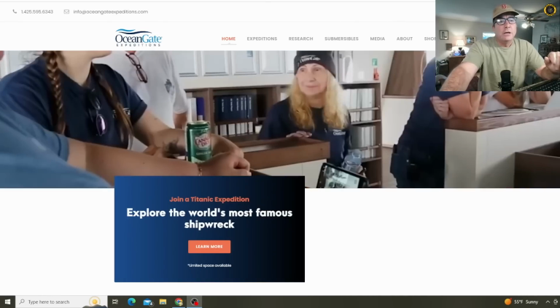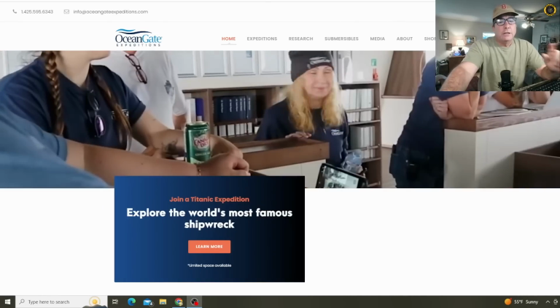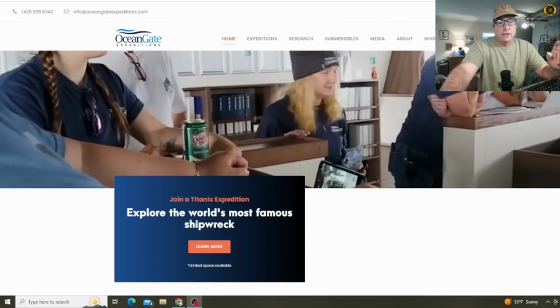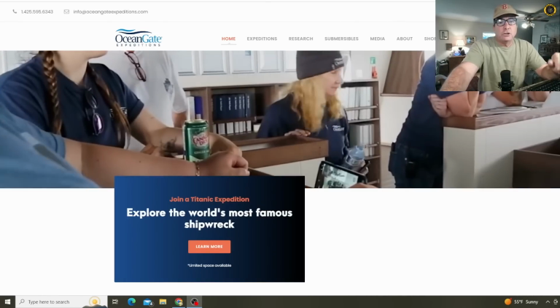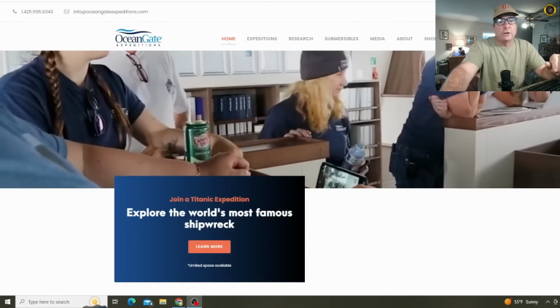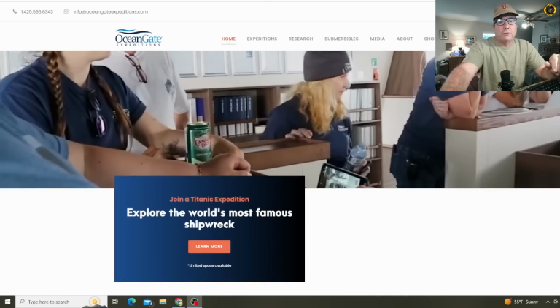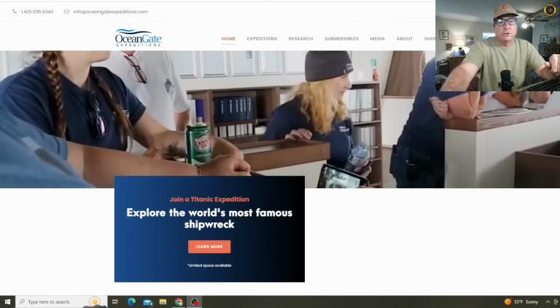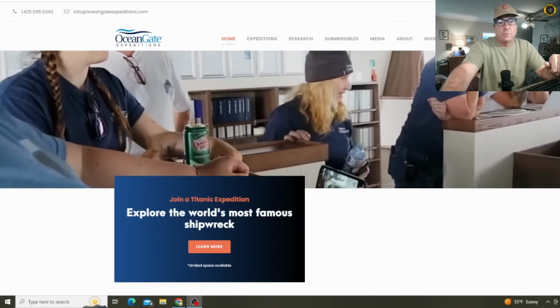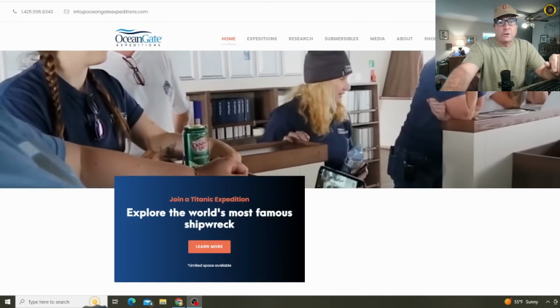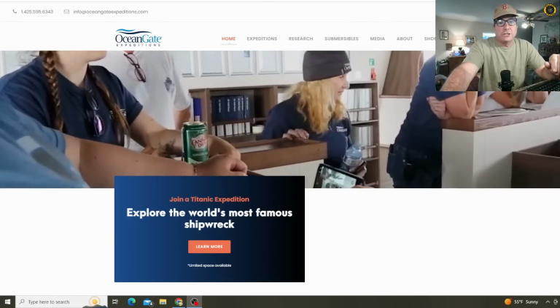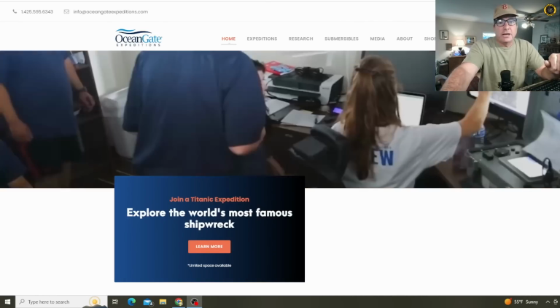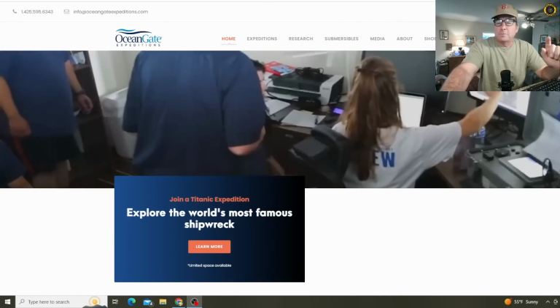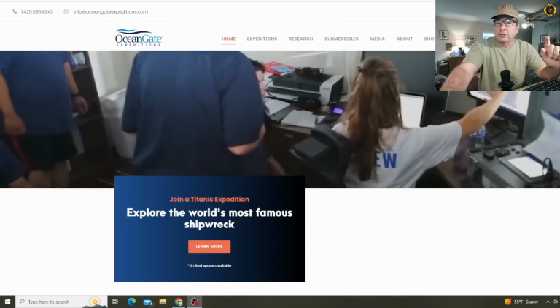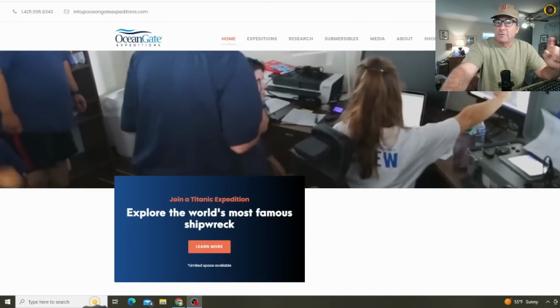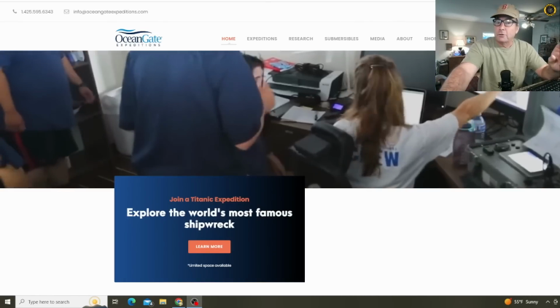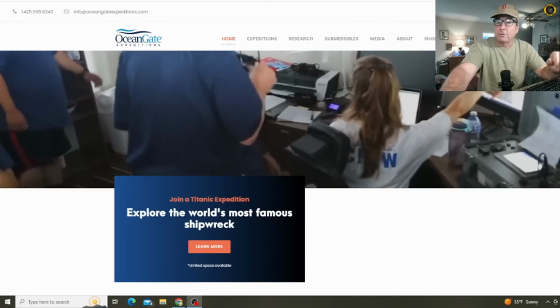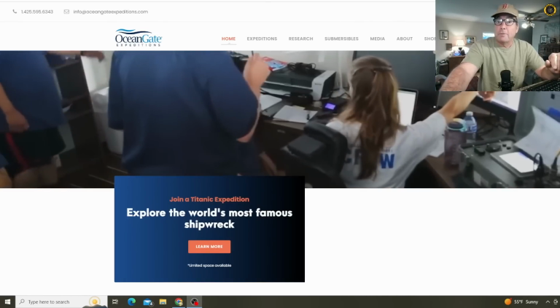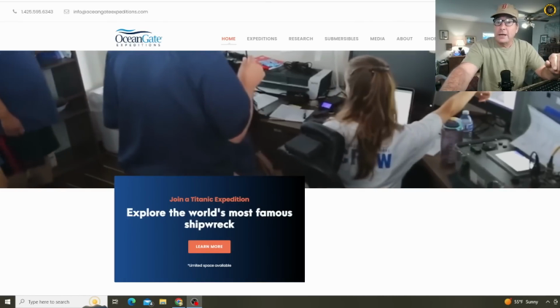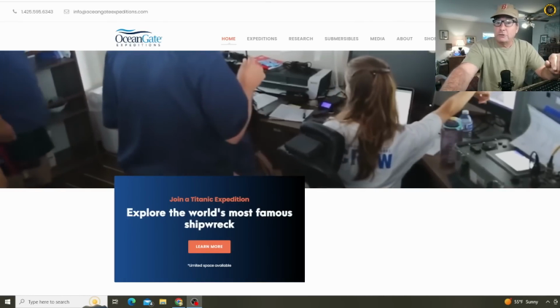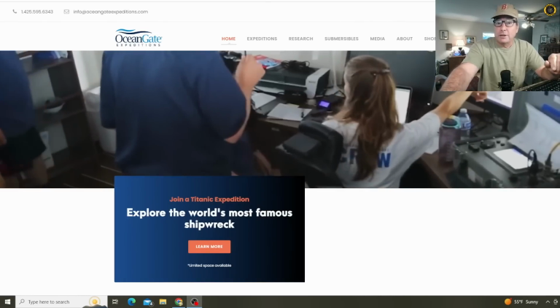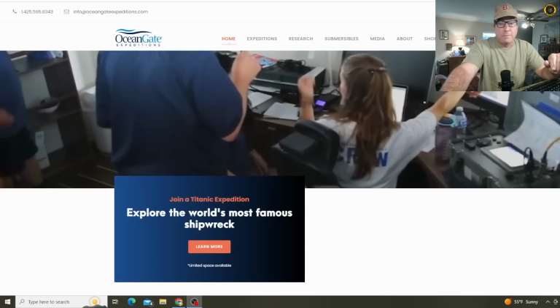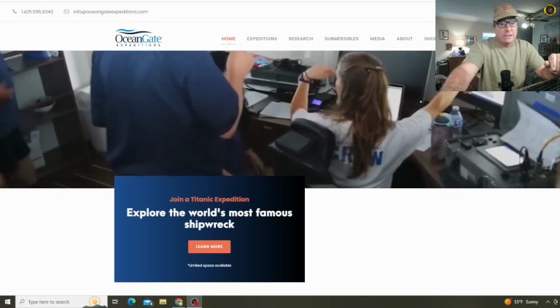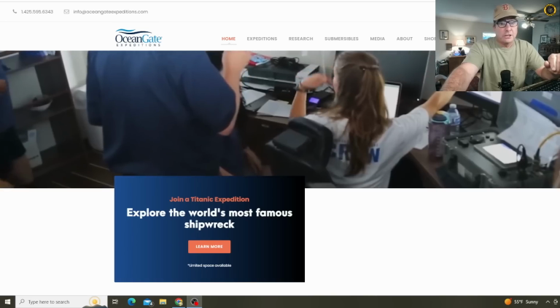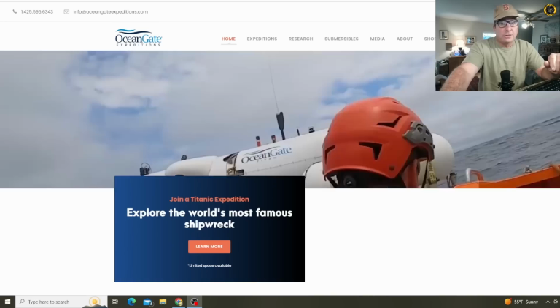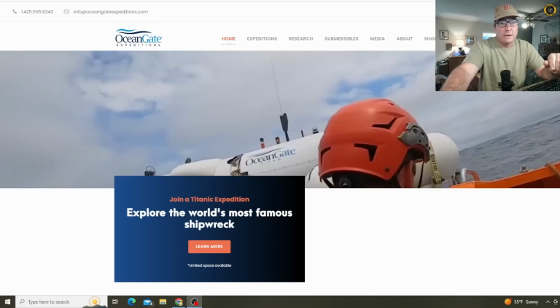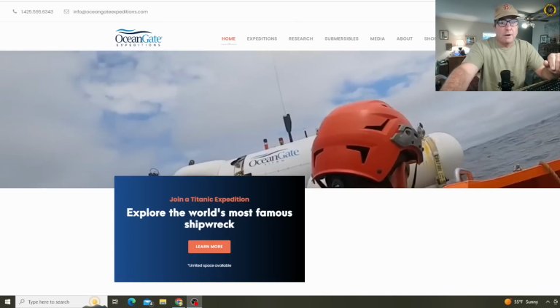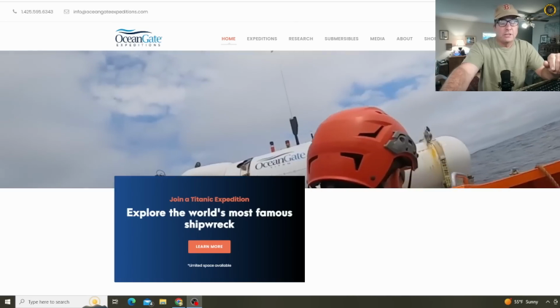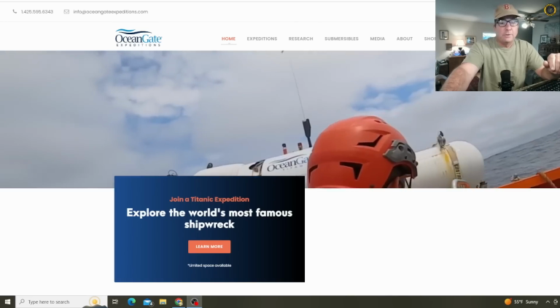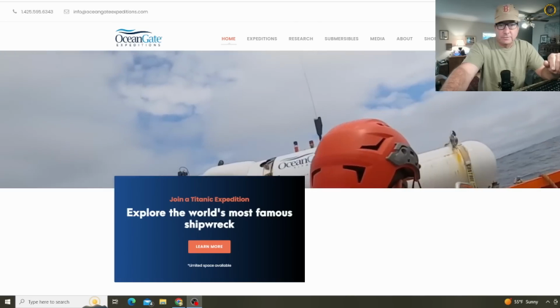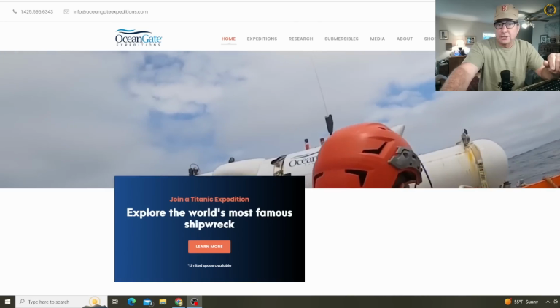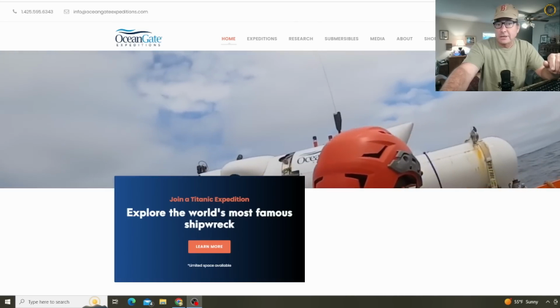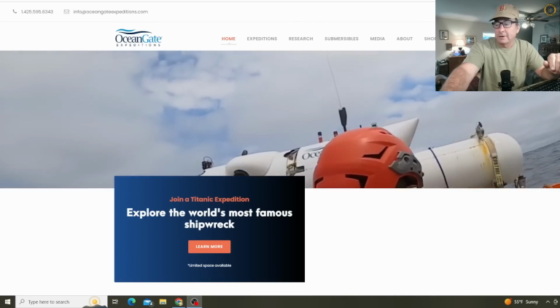Thank you so much for your support of this channel, especially the folks over on Patreon that make this content possible. See you here.